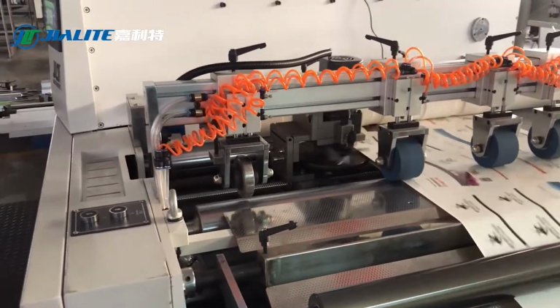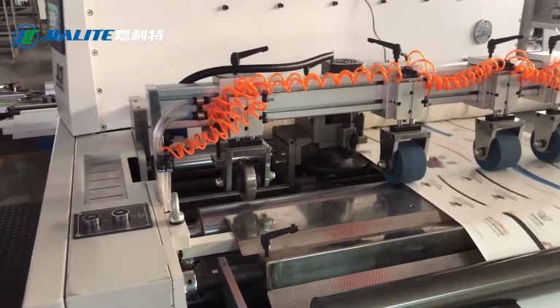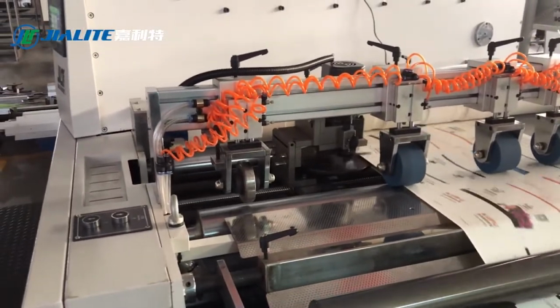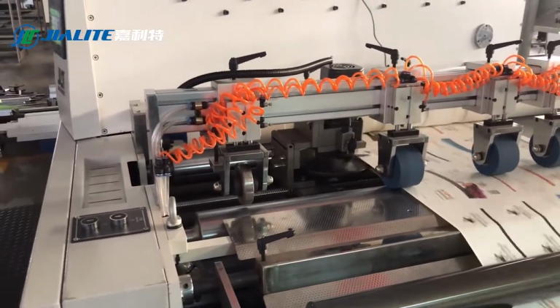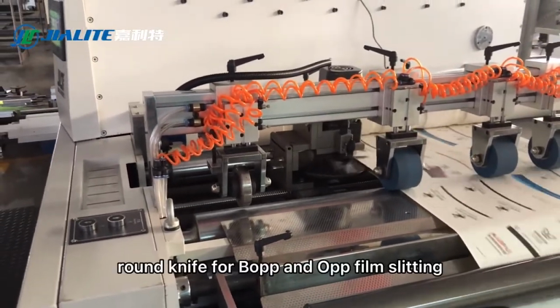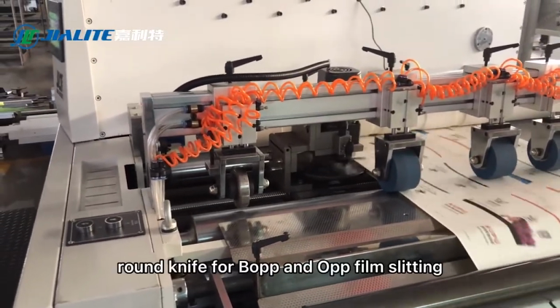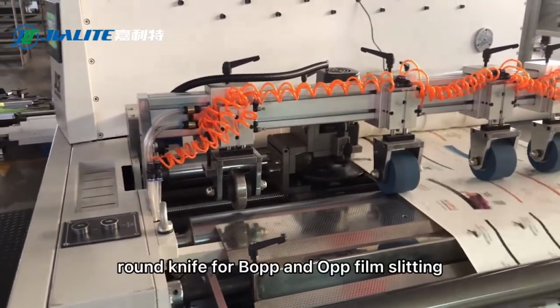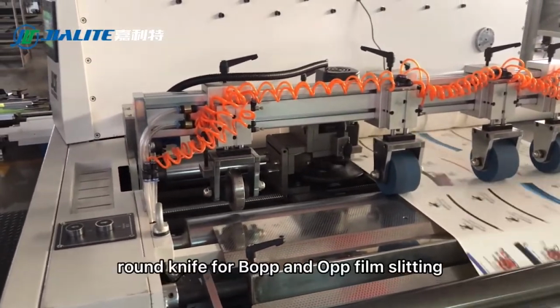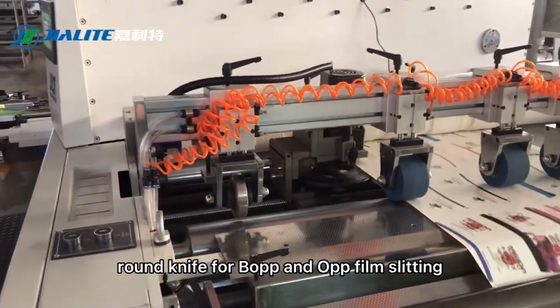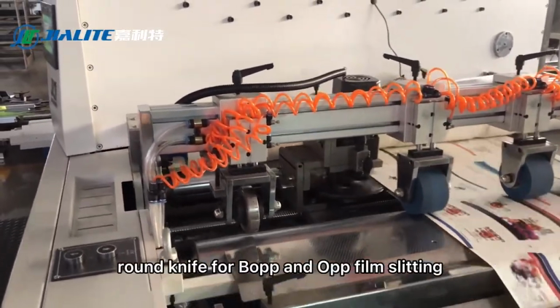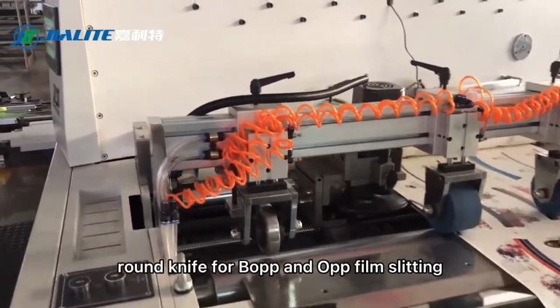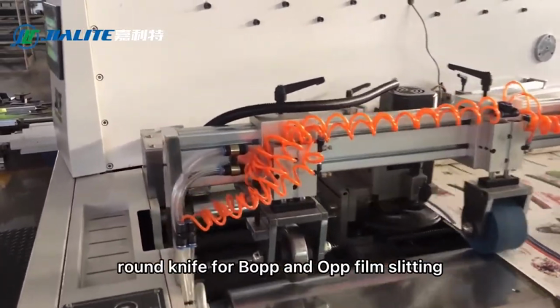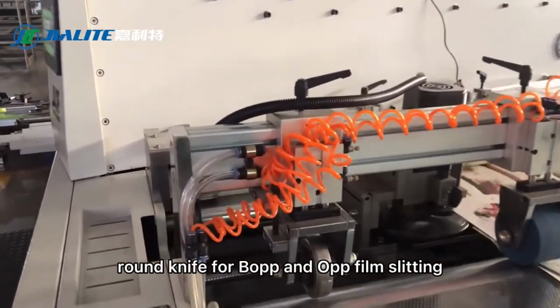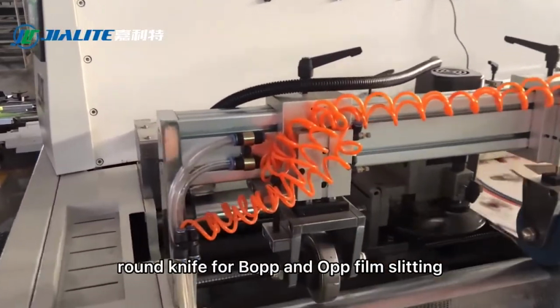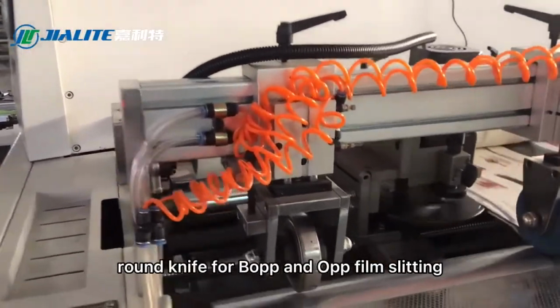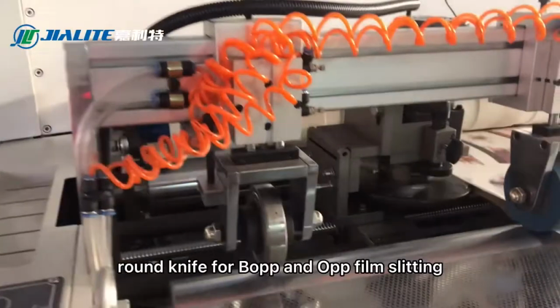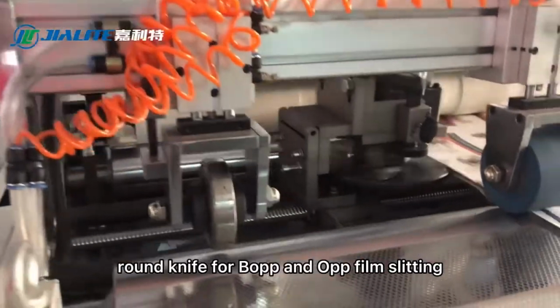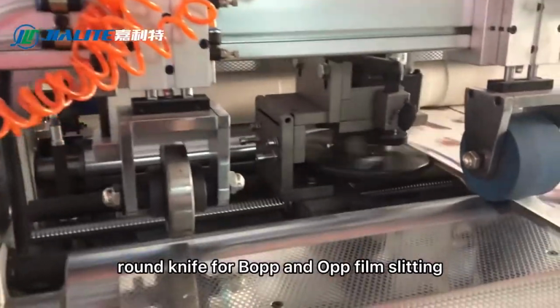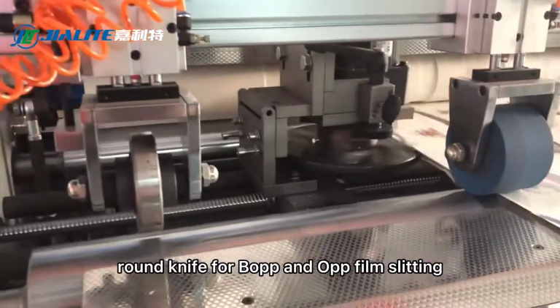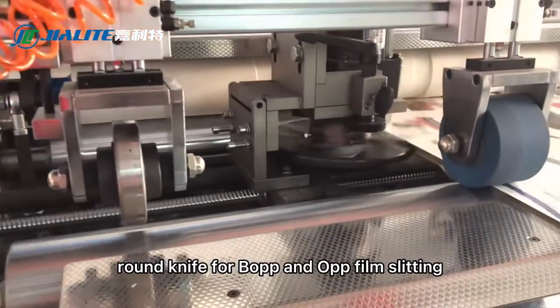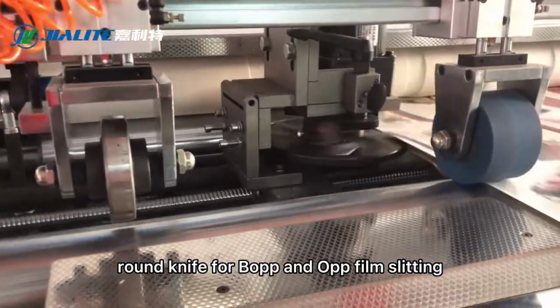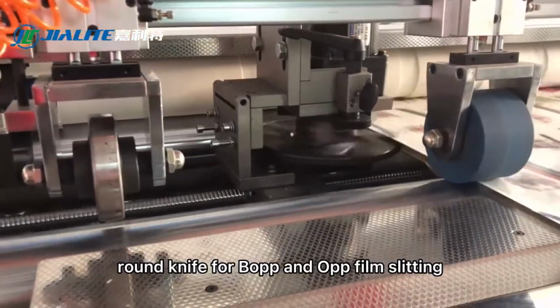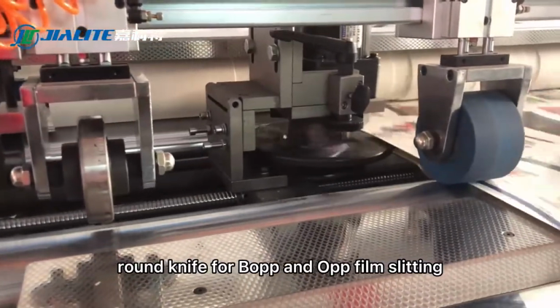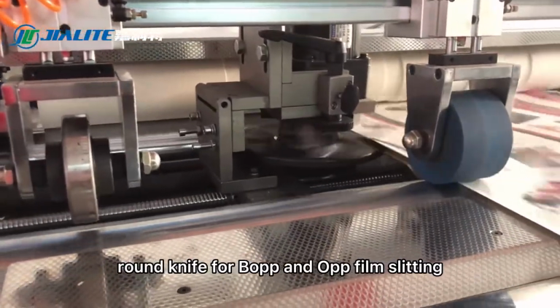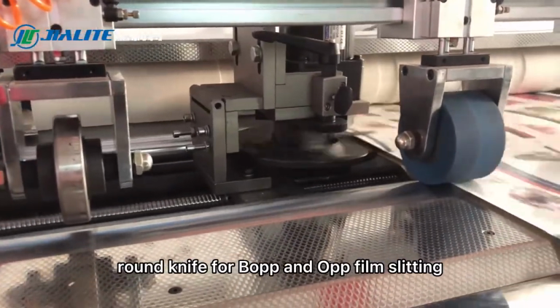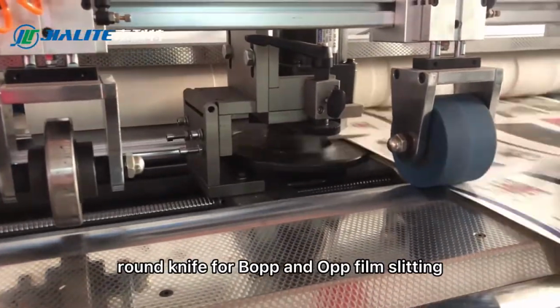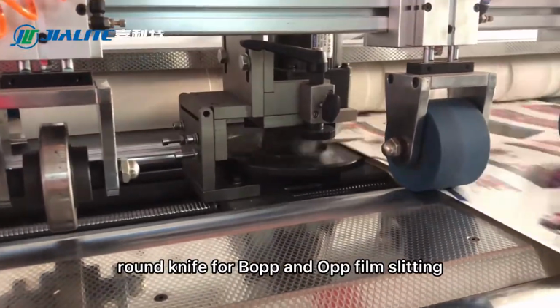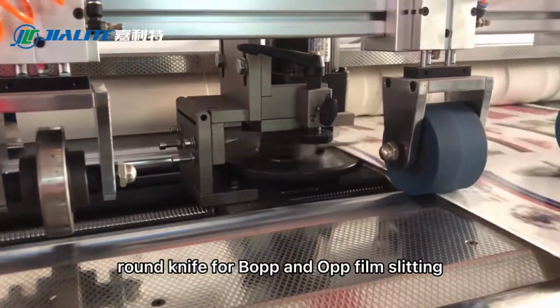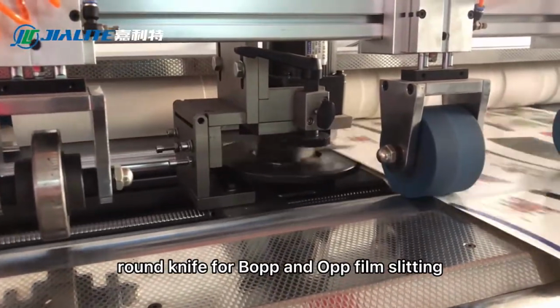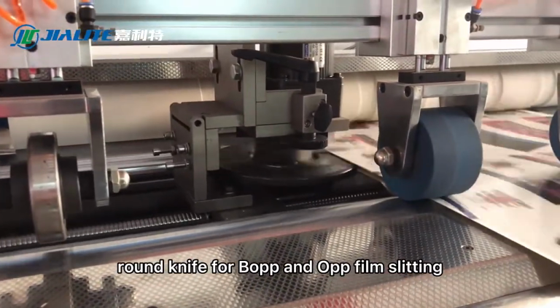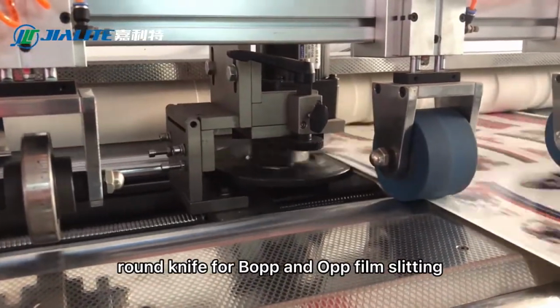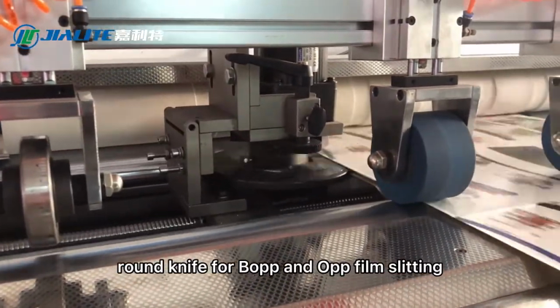Round knife for BOPP and OPP film slitting.